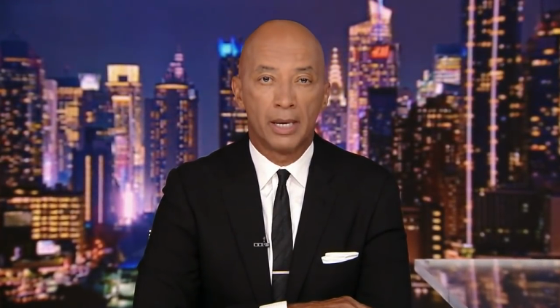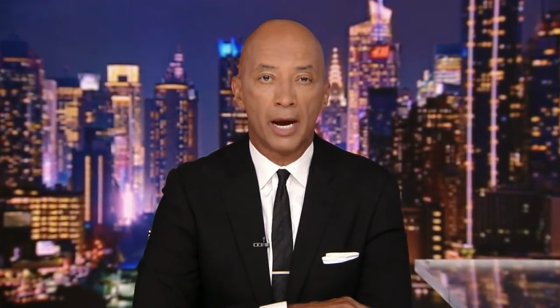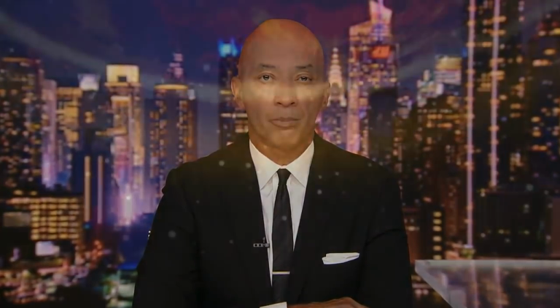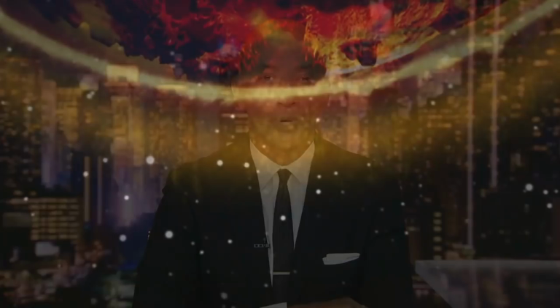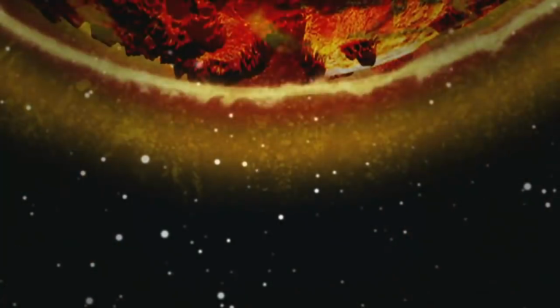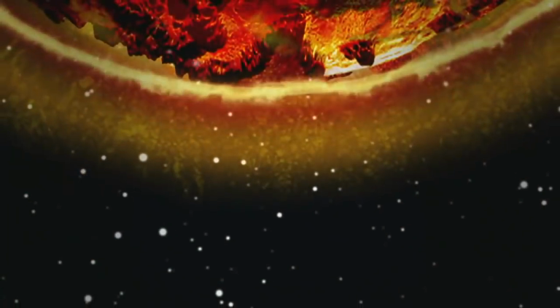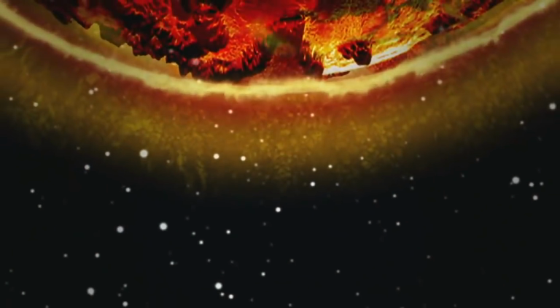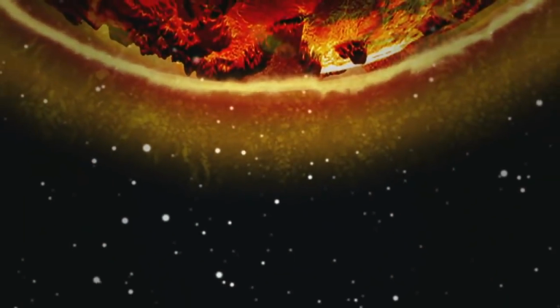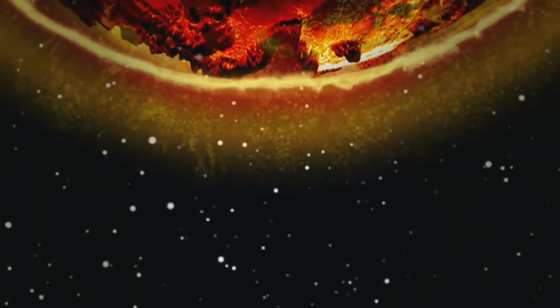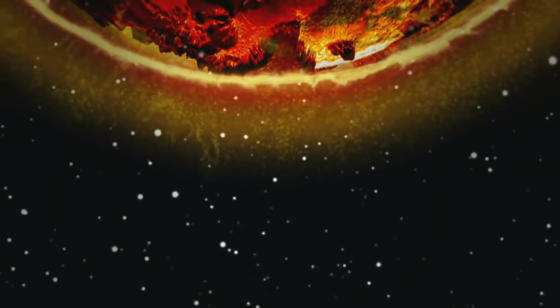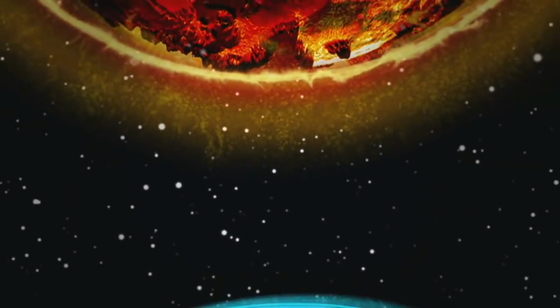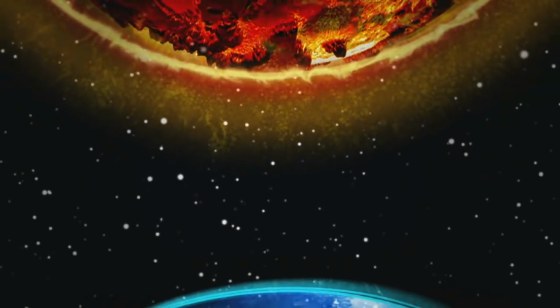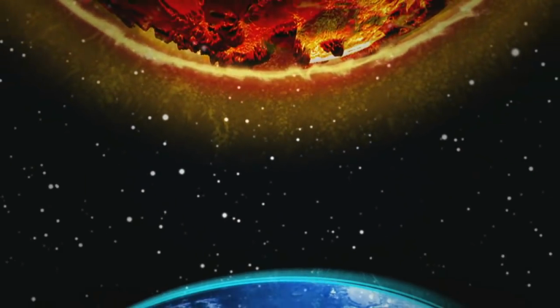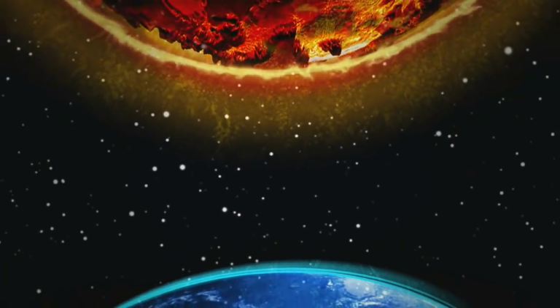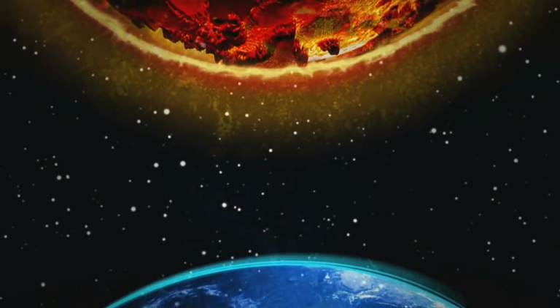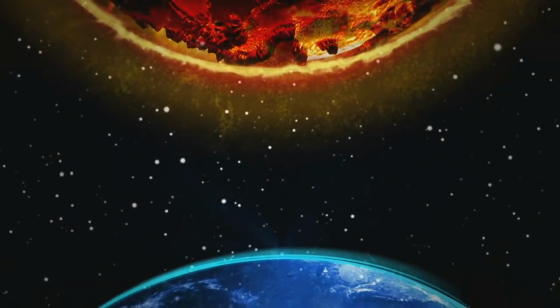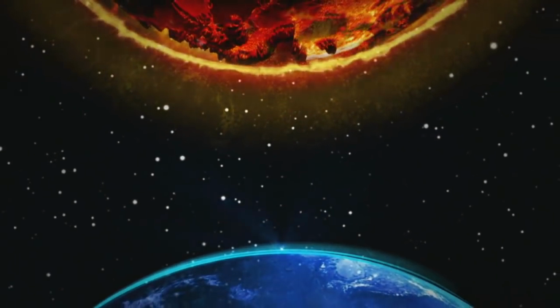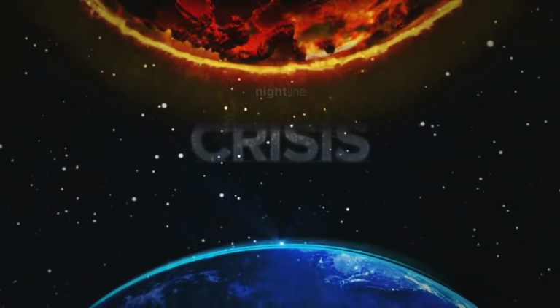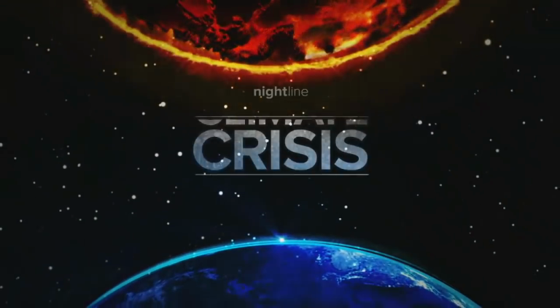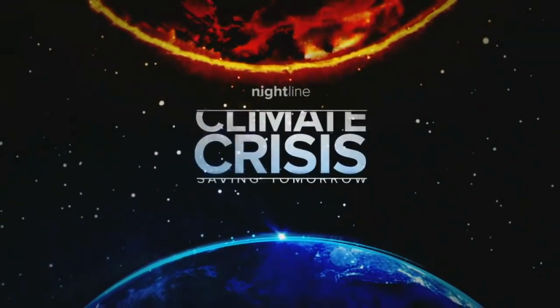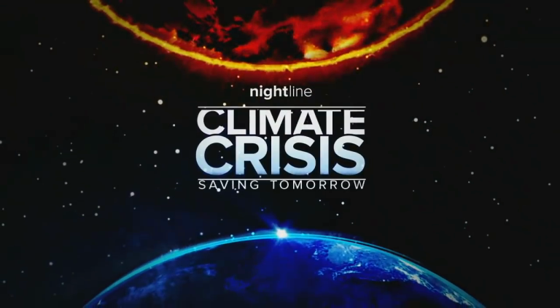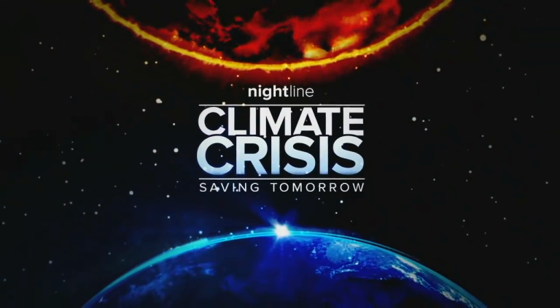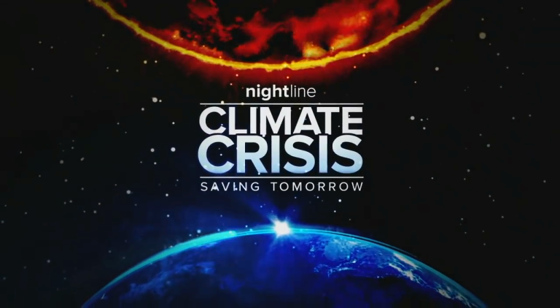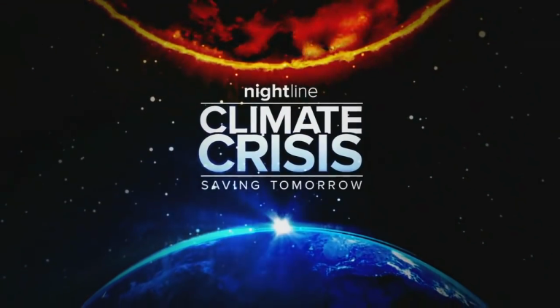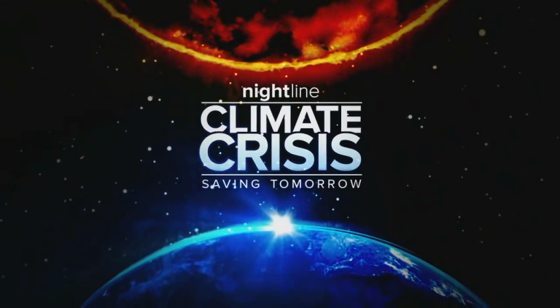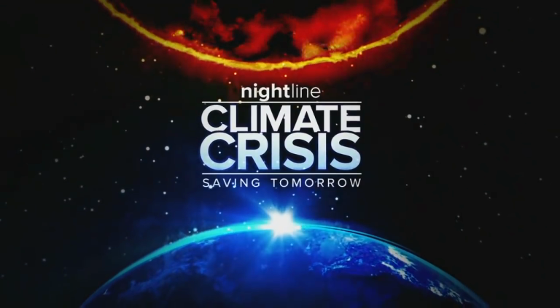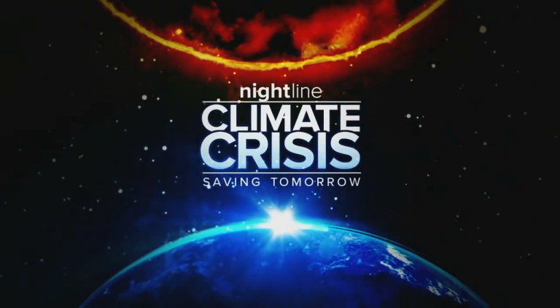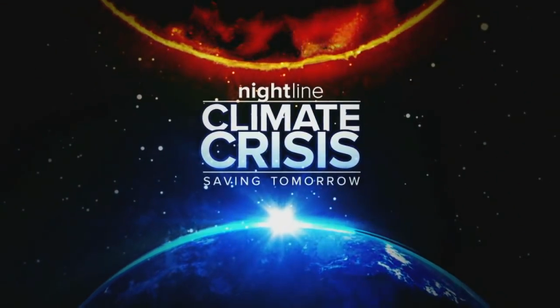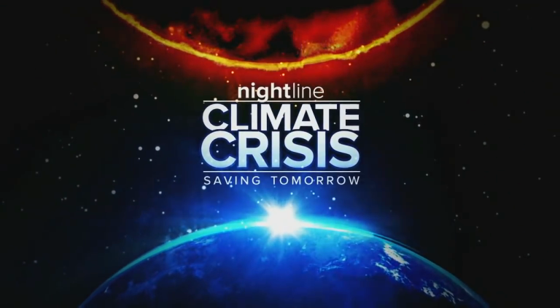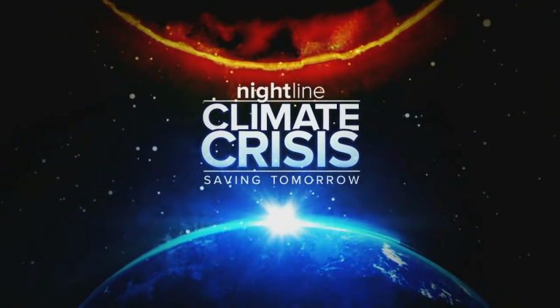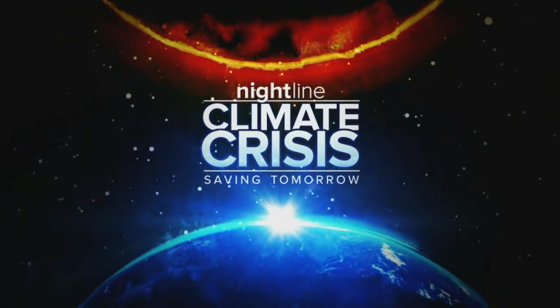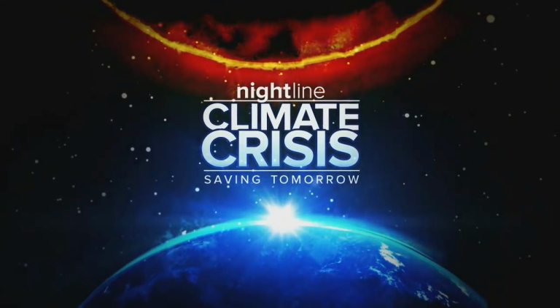Our team traveled there as part of ABC's climate crisis series, Saving Tomorrow.